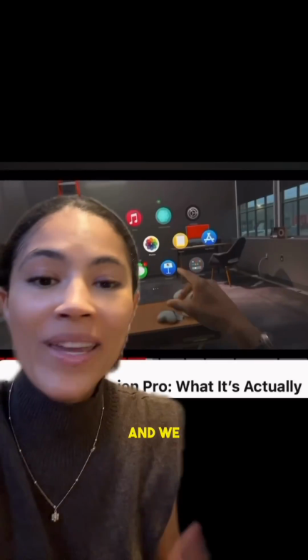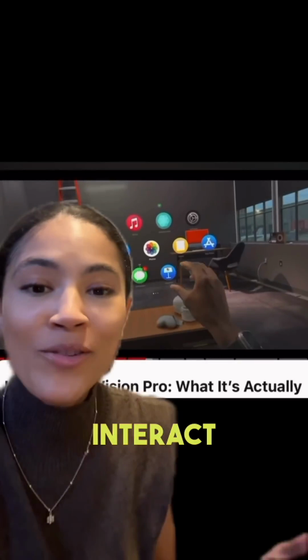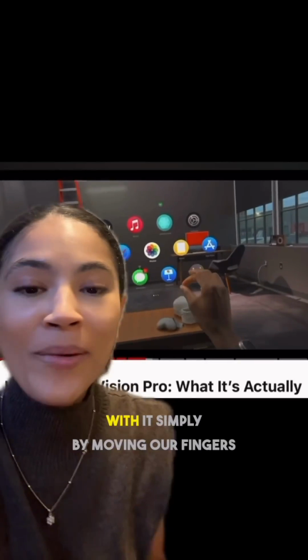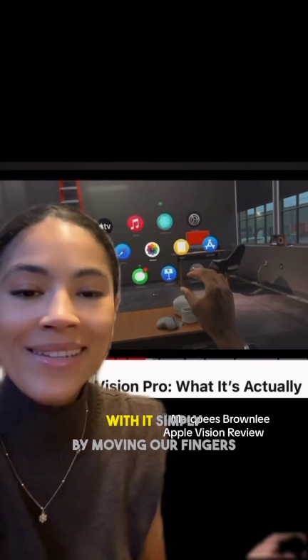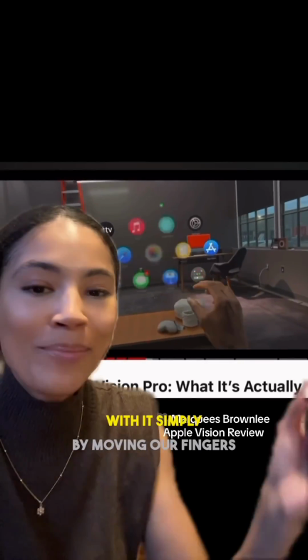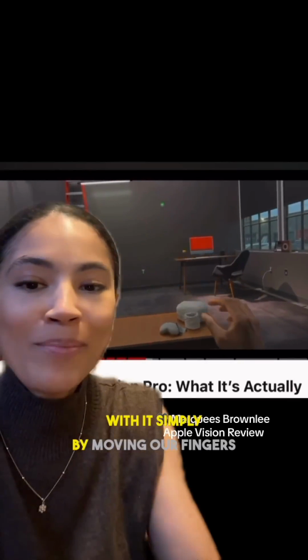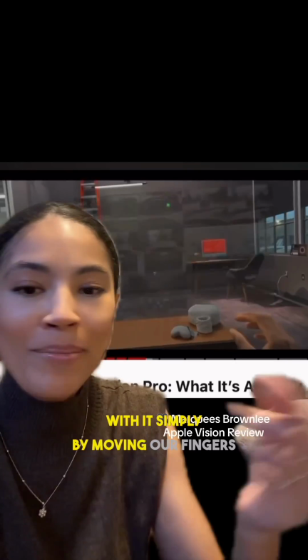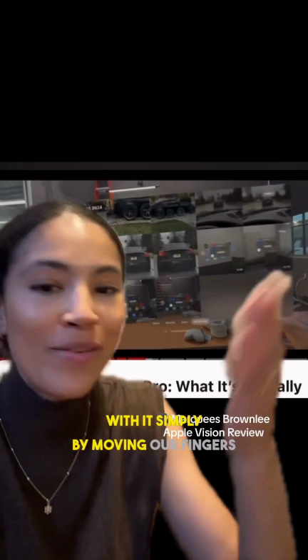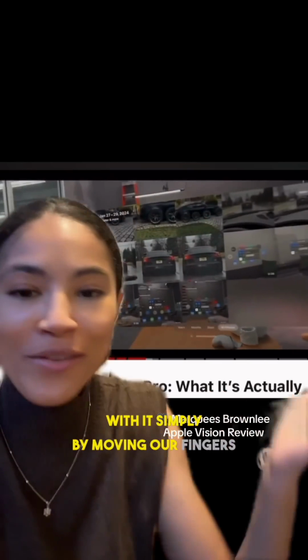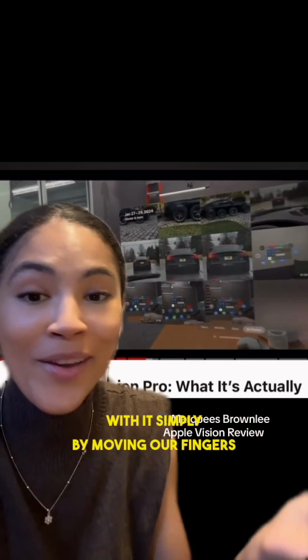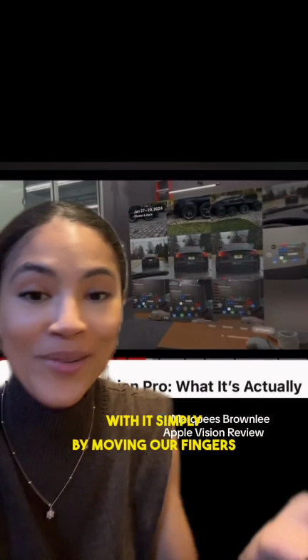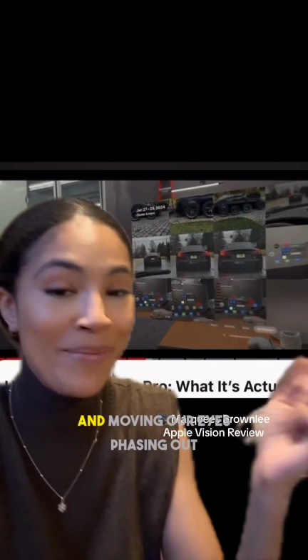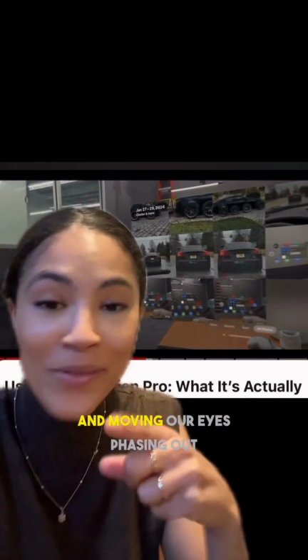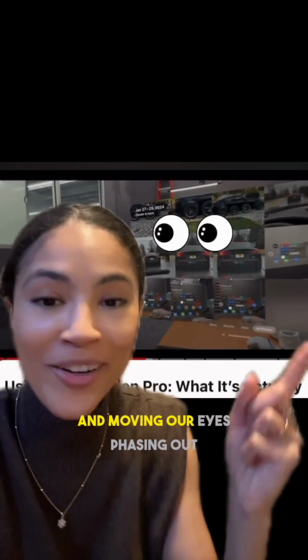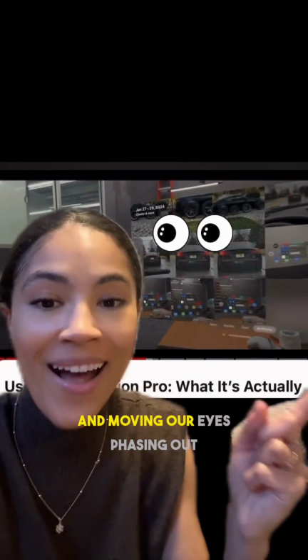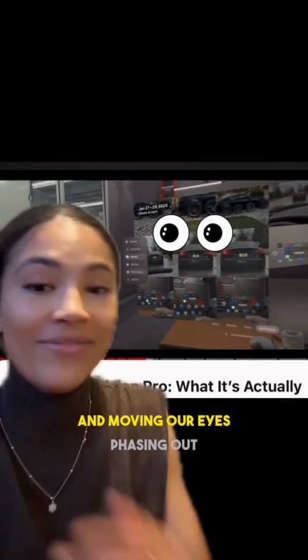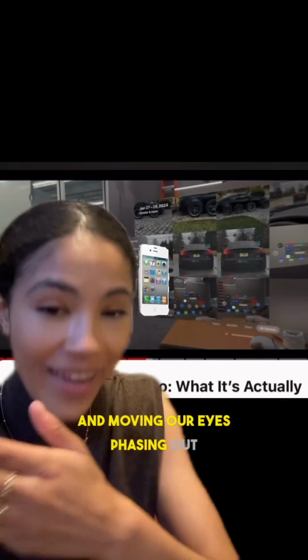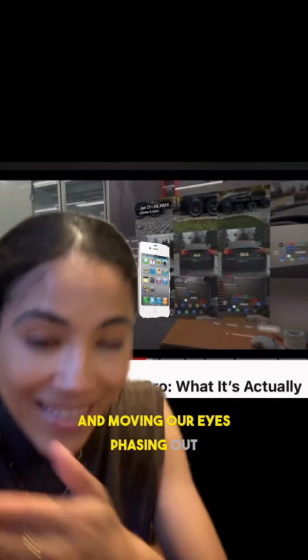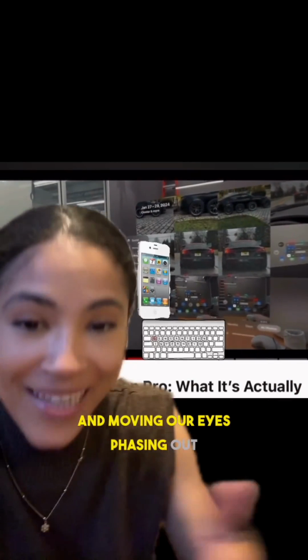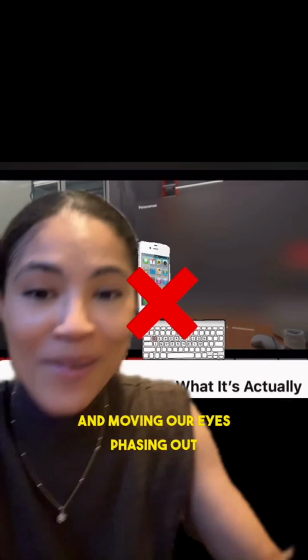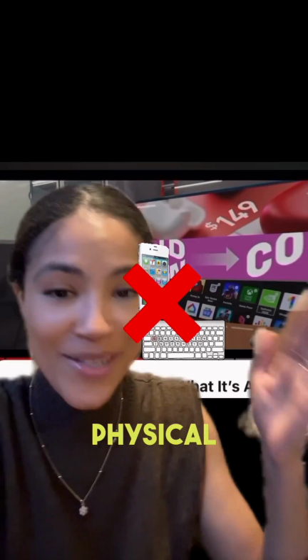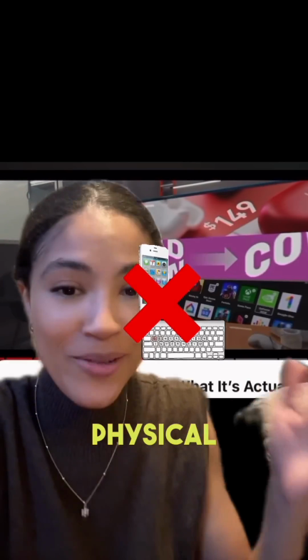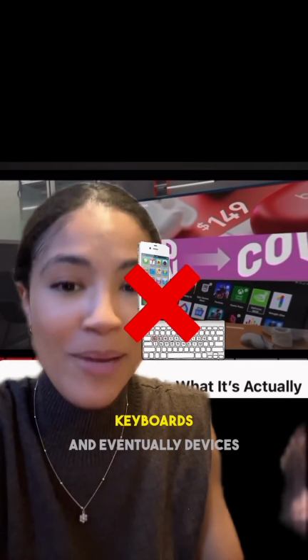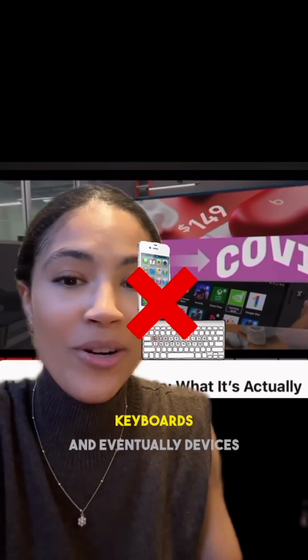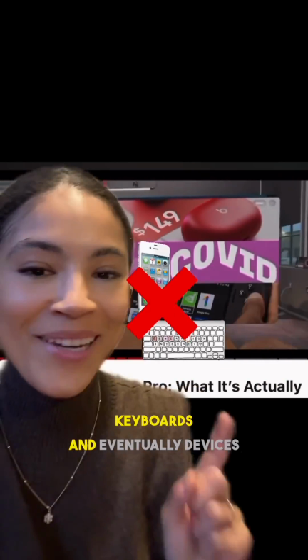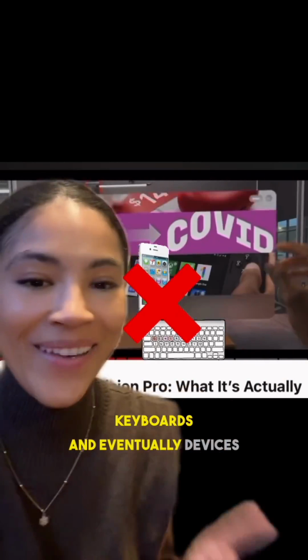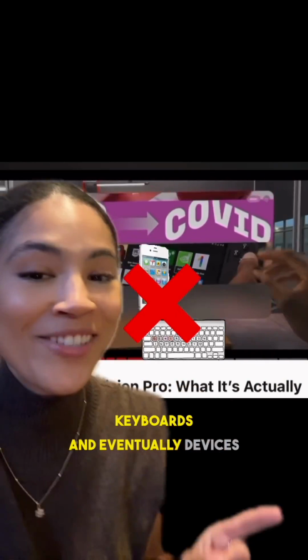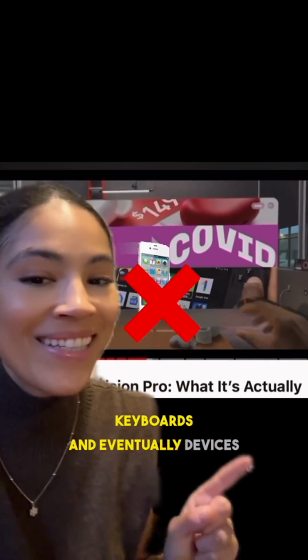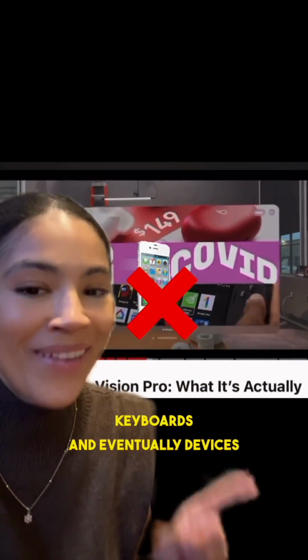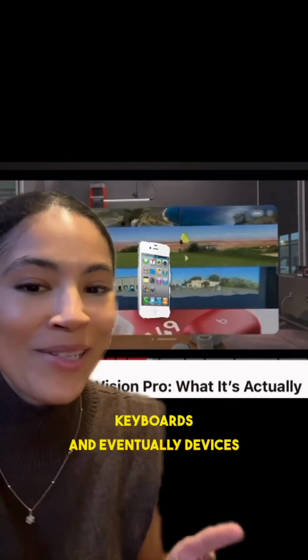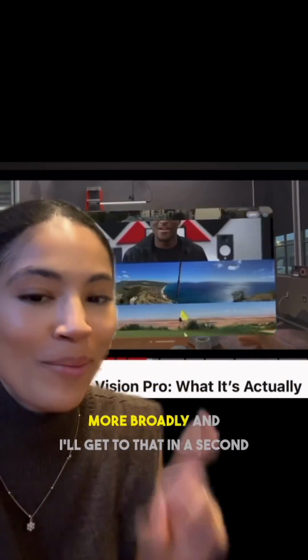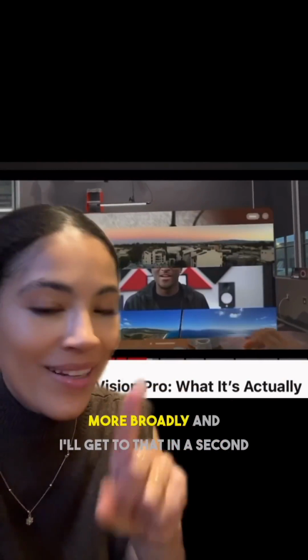And we interact with it simply by moving our fingers and moving our eyes, phasing out physical keyboards, and eventually devices more broadly.